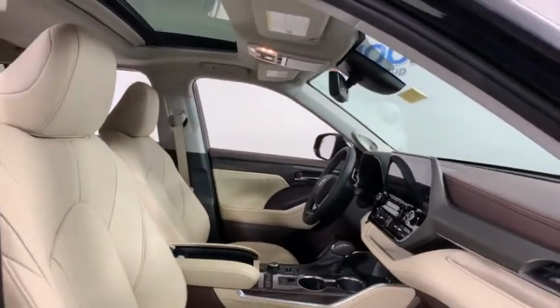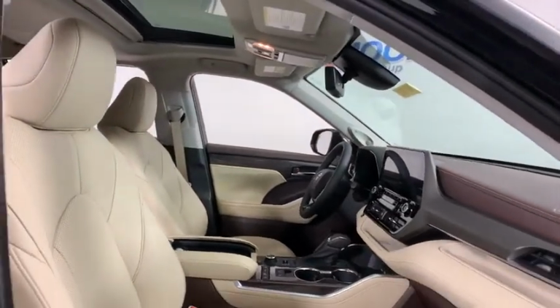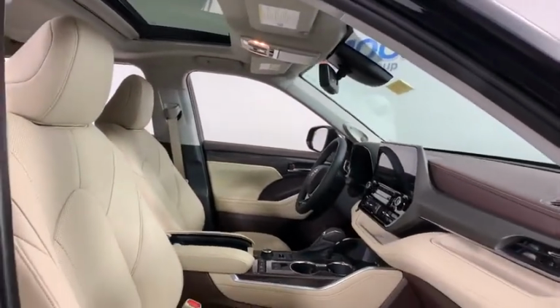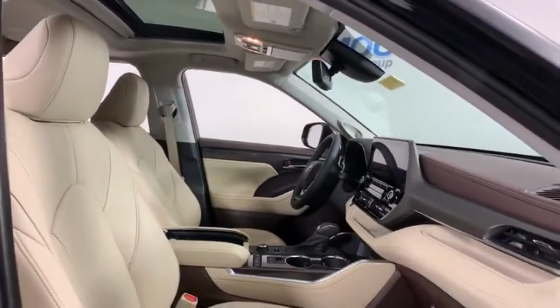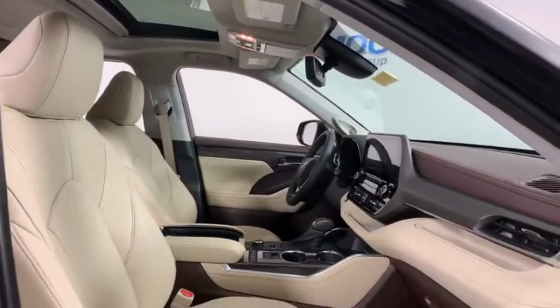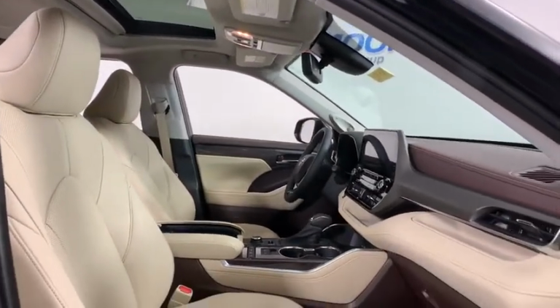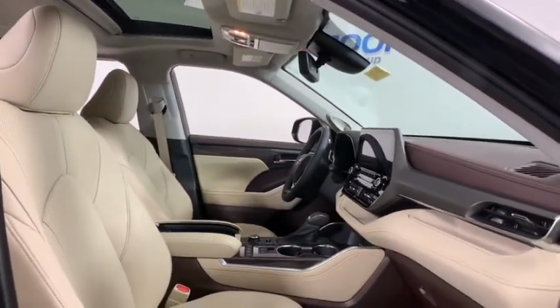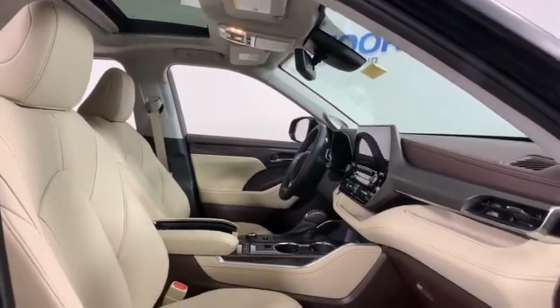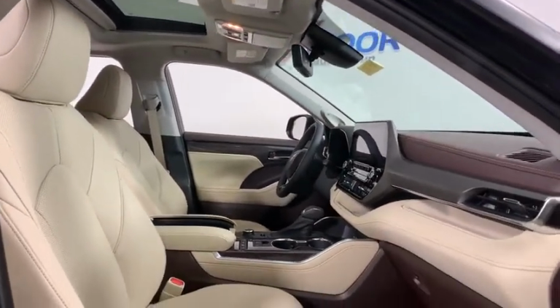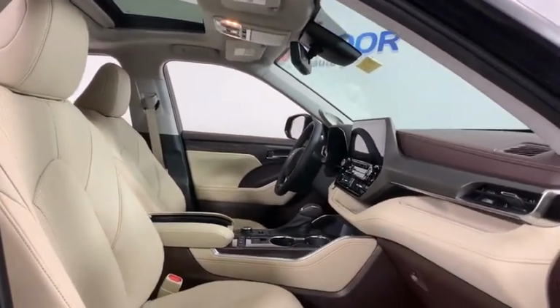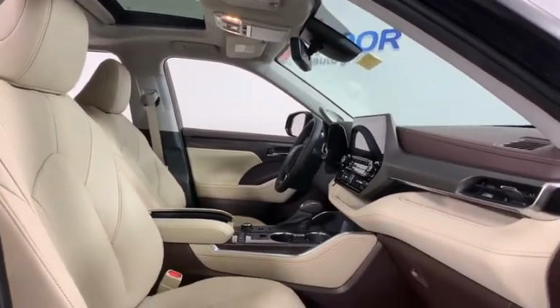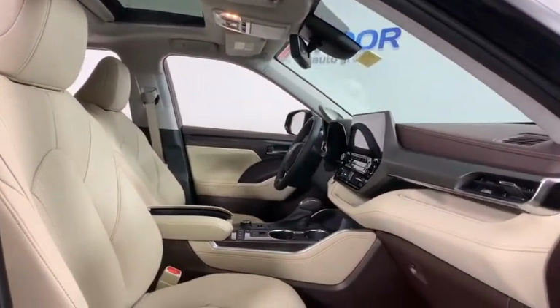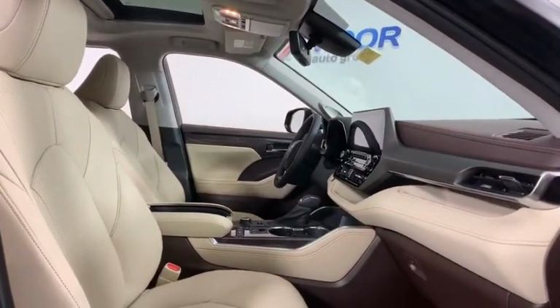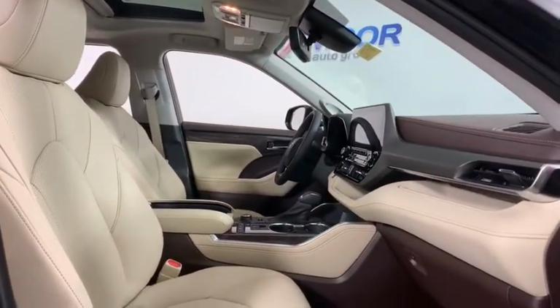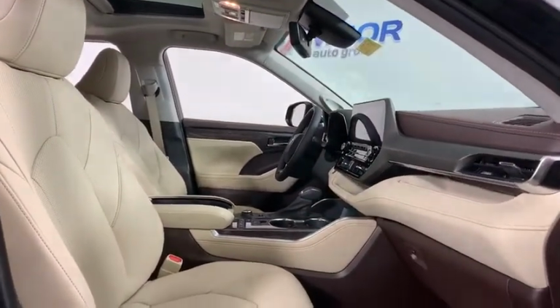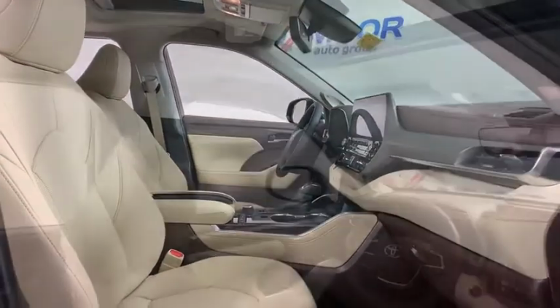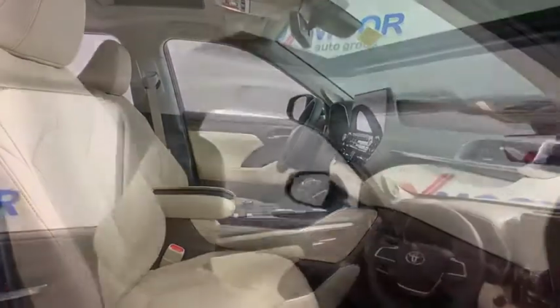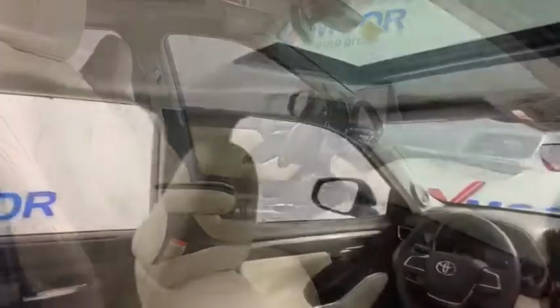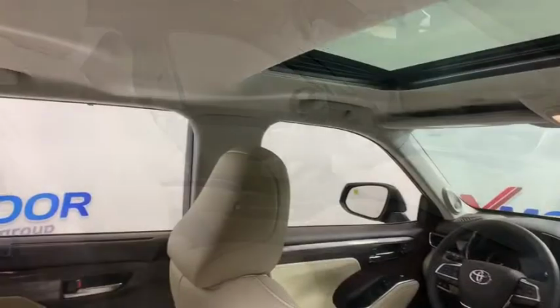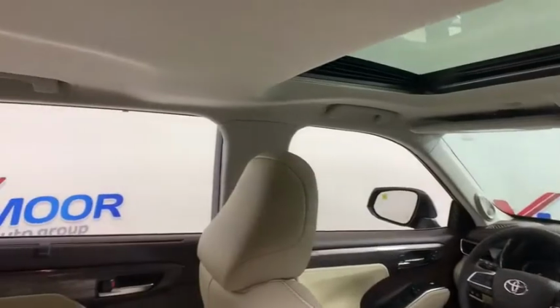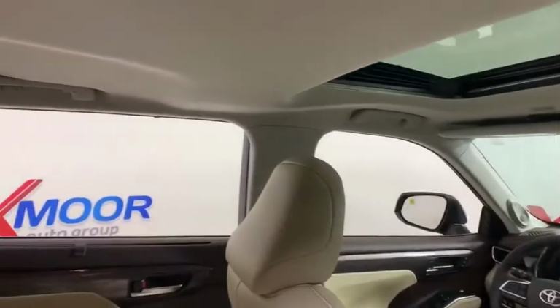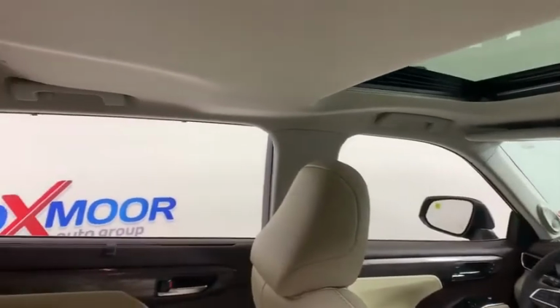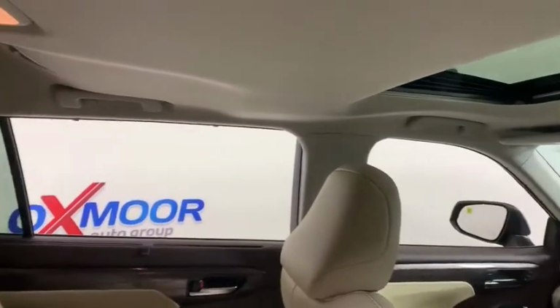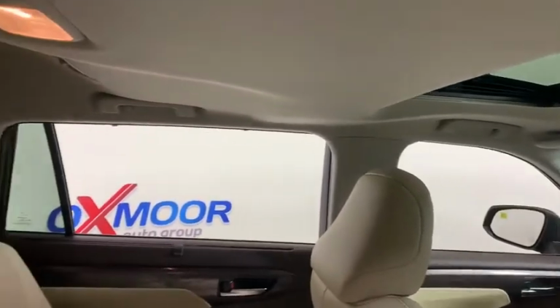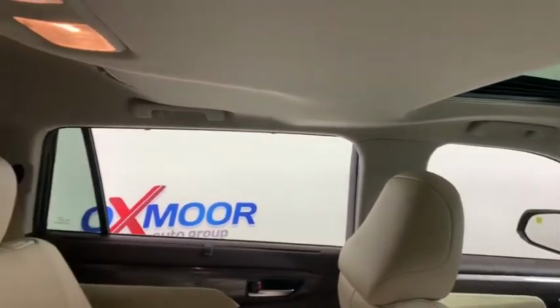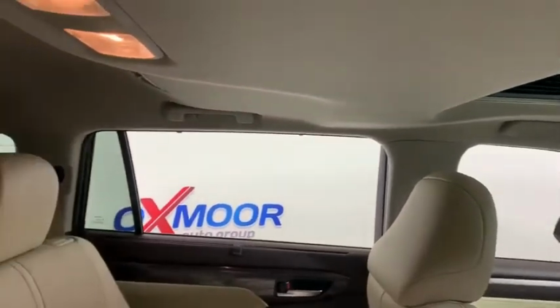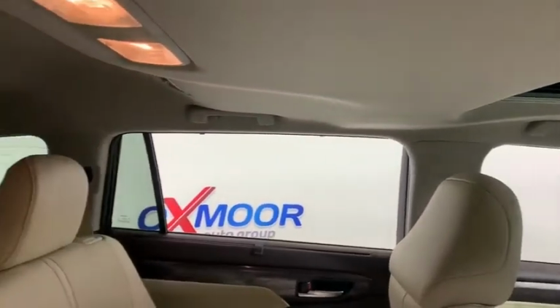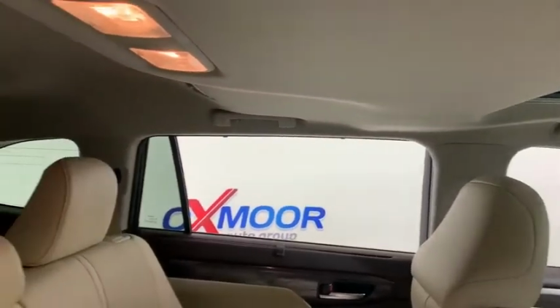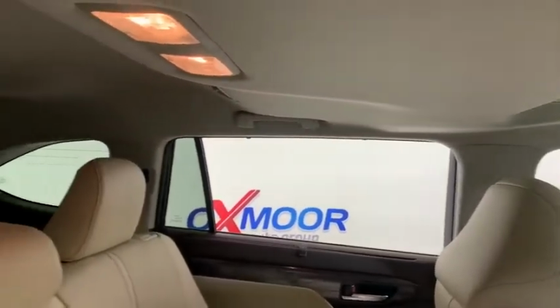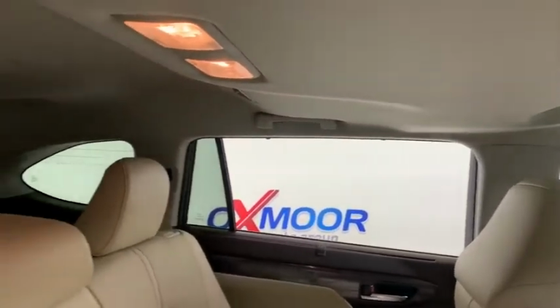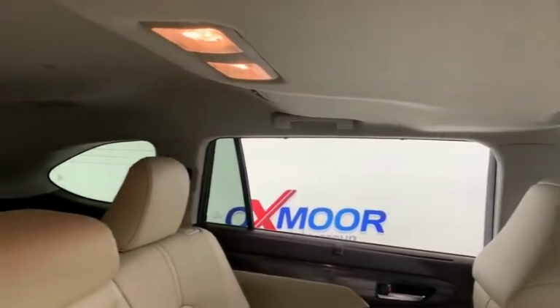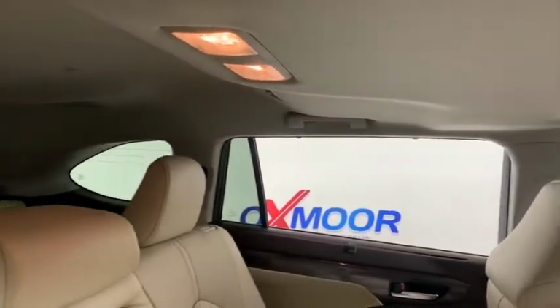Heated steering wheel, security system, trip computer, heated front seats, tachometer, remote keyless entry, power moonroof, panic alarm.